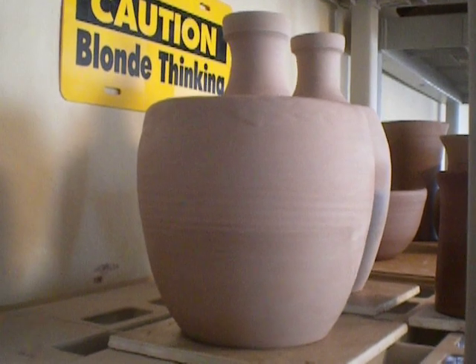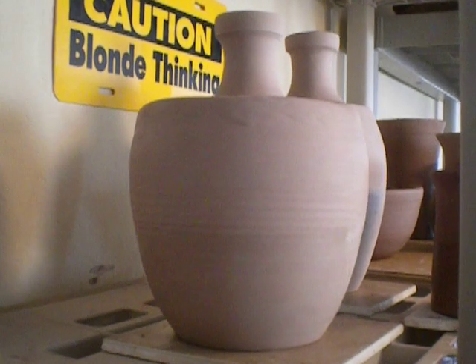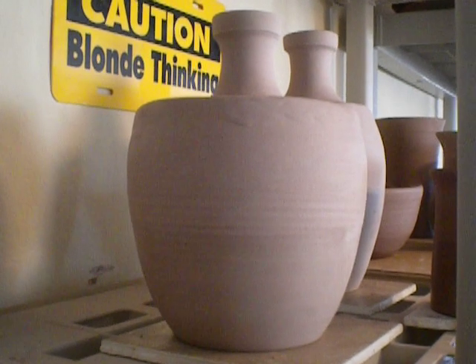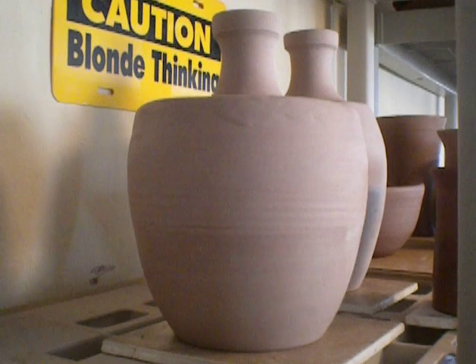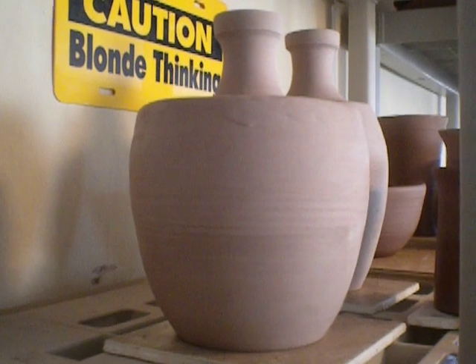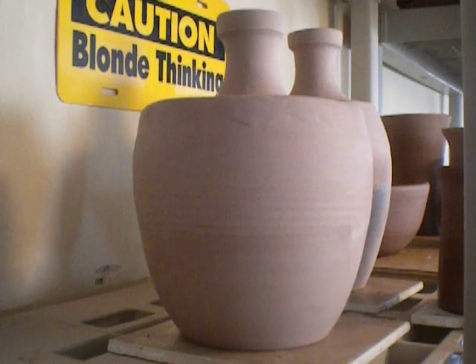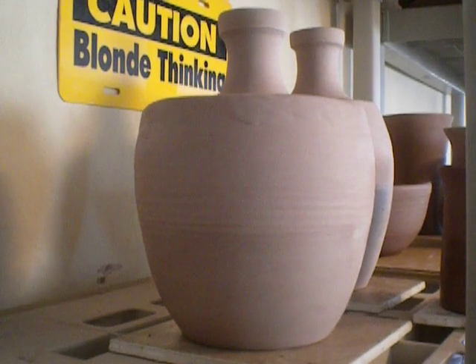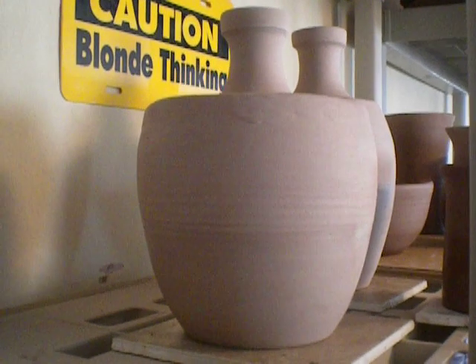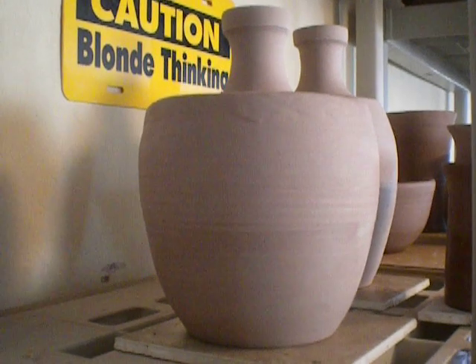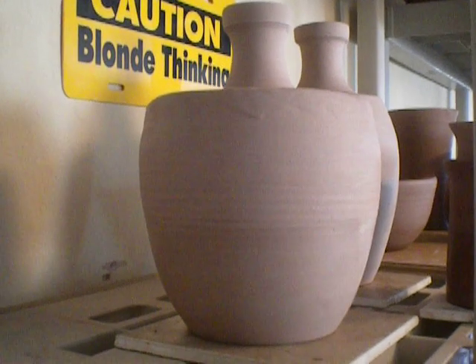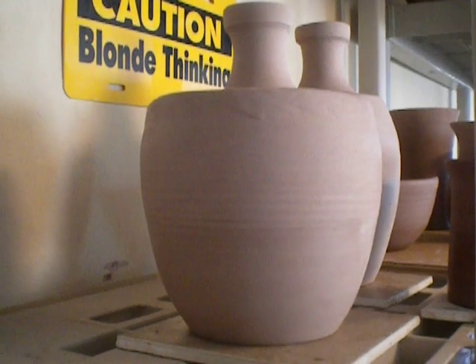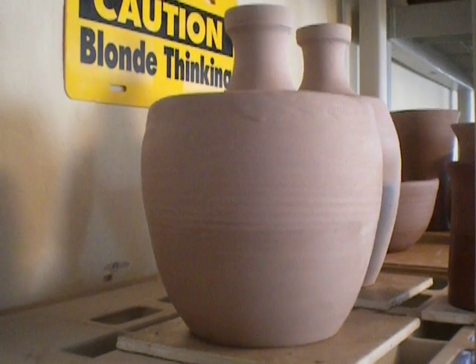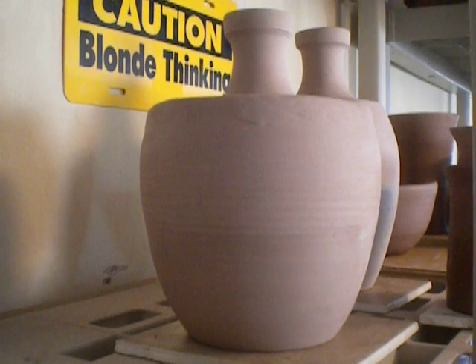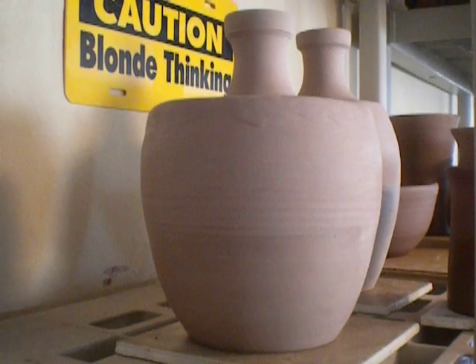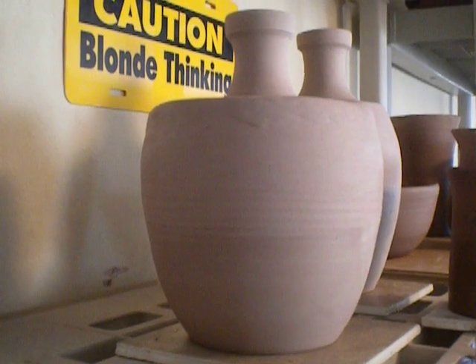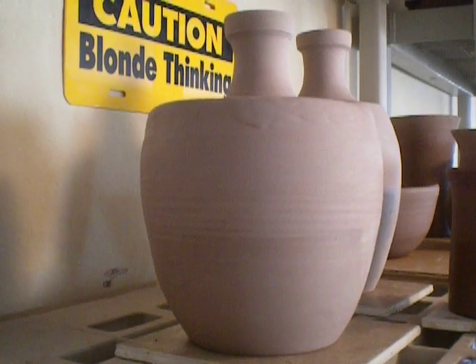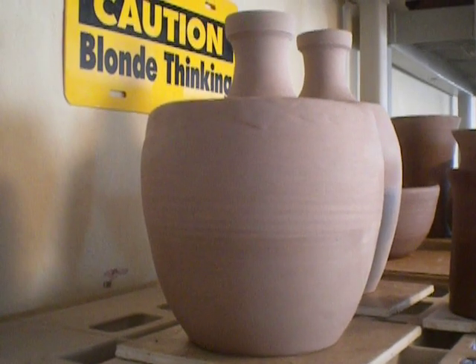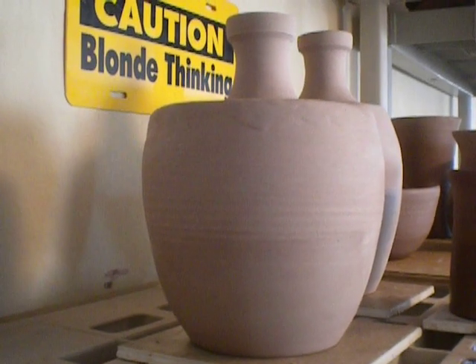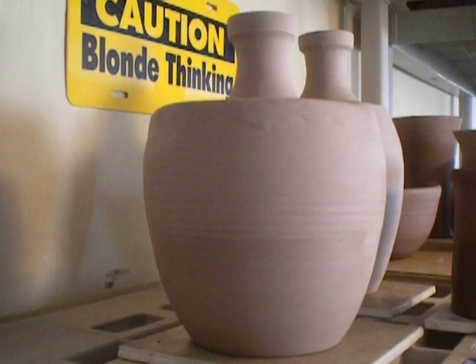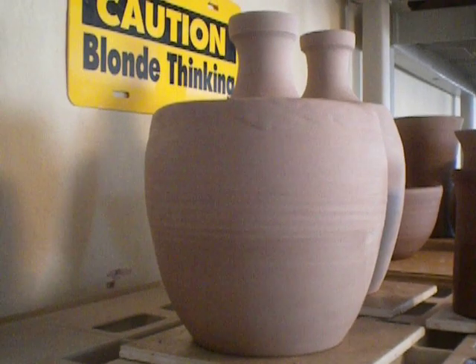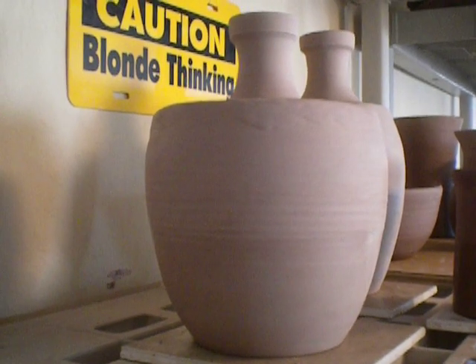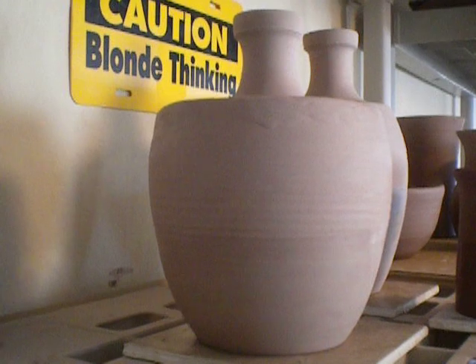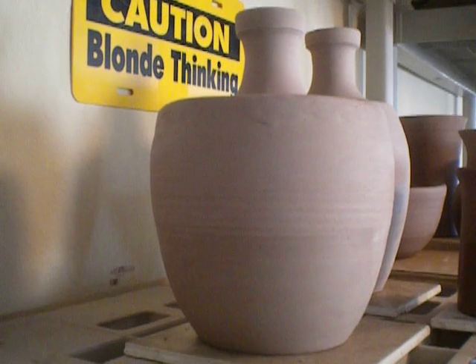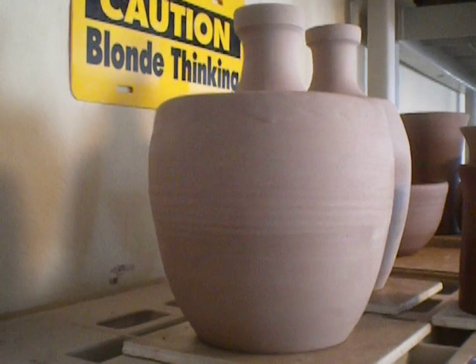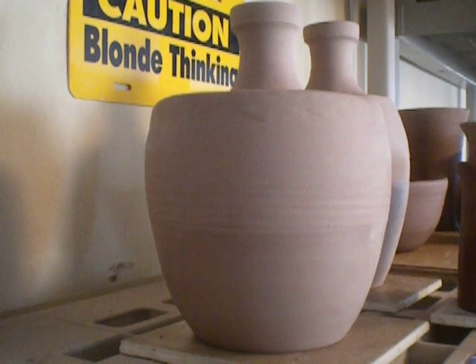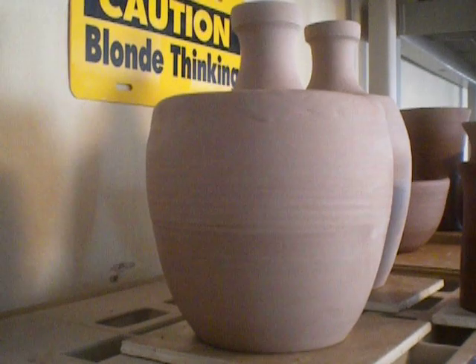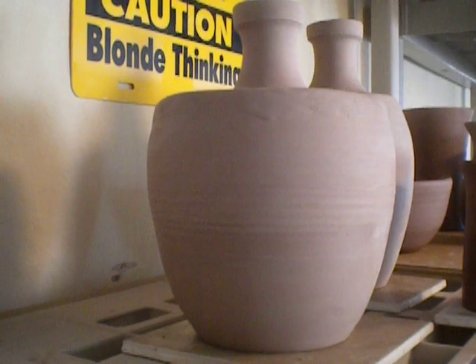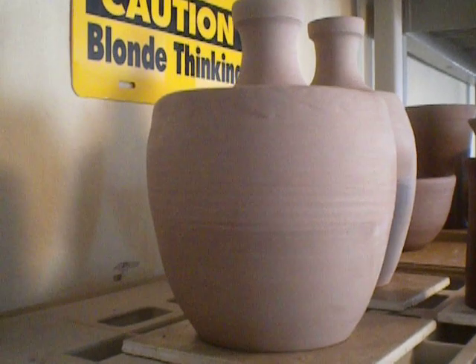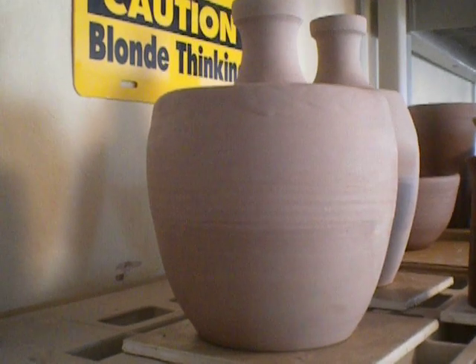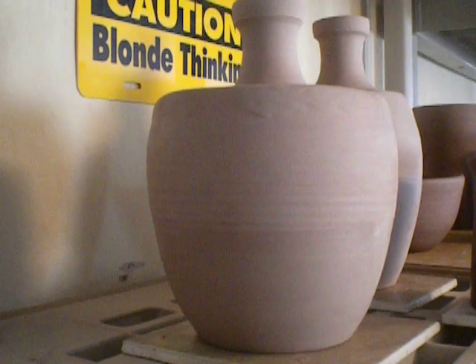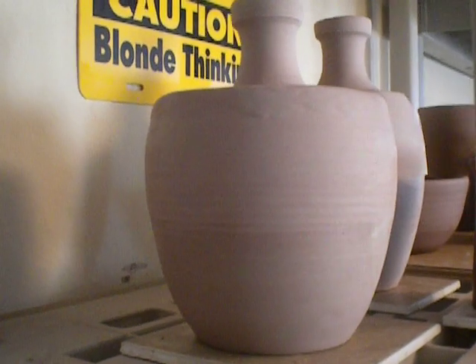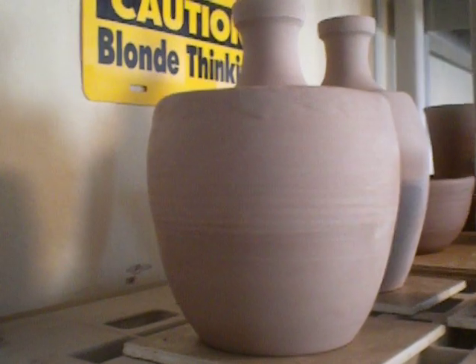This time they're much larger than before. I used four pounds on the base and about a pound and a half on the top. Two of them — they're similar.